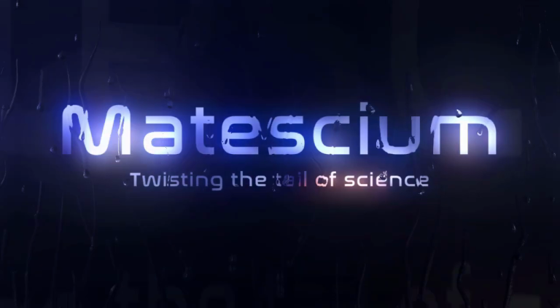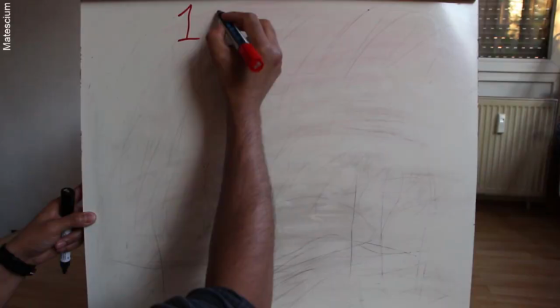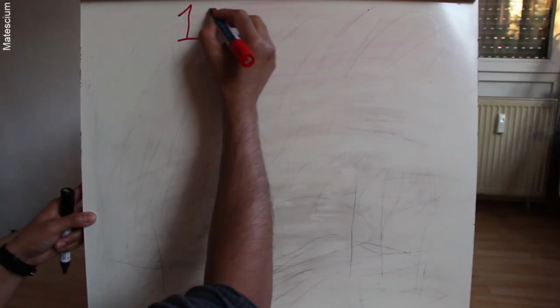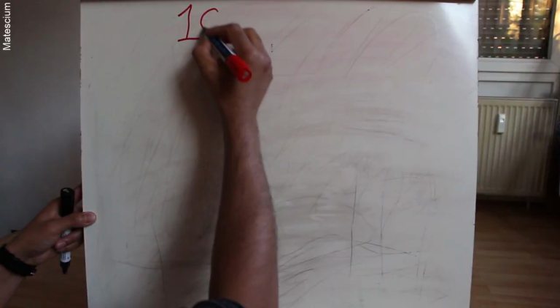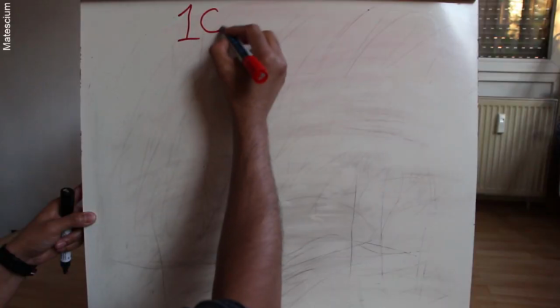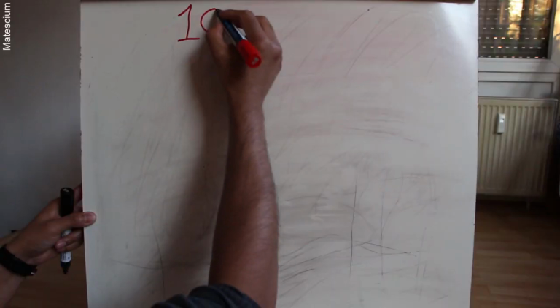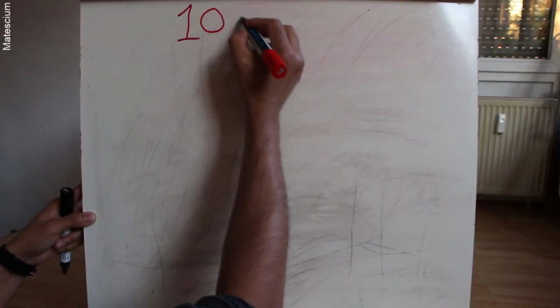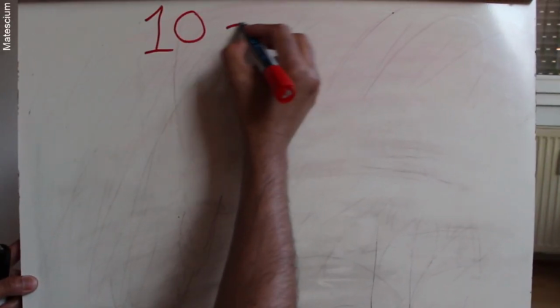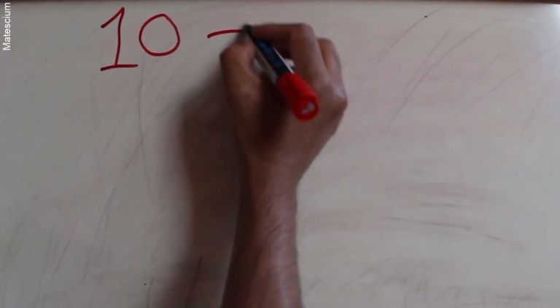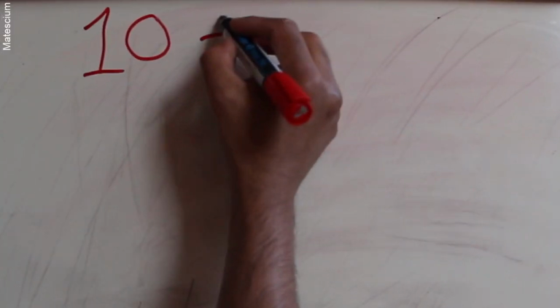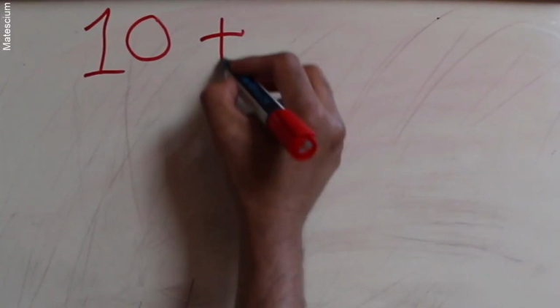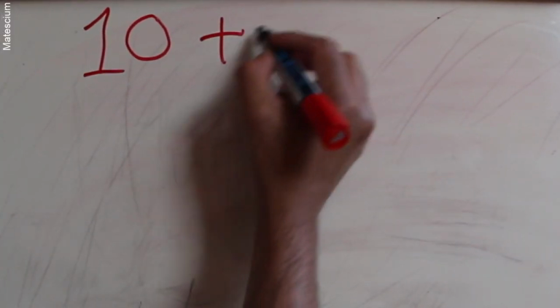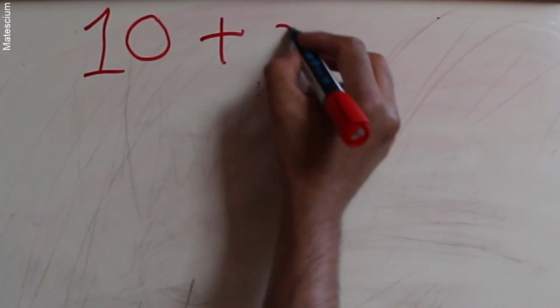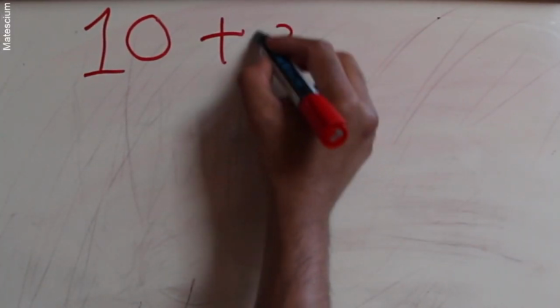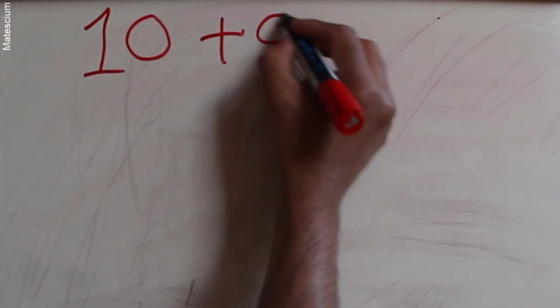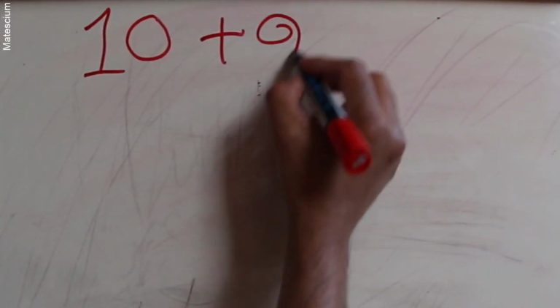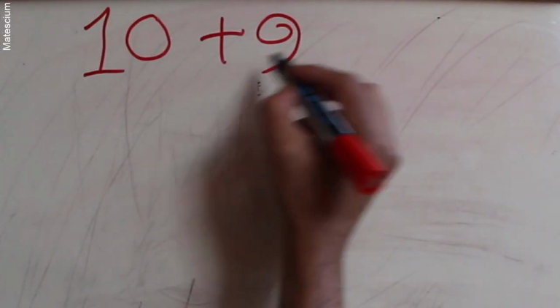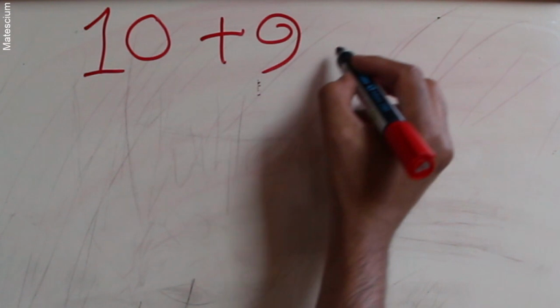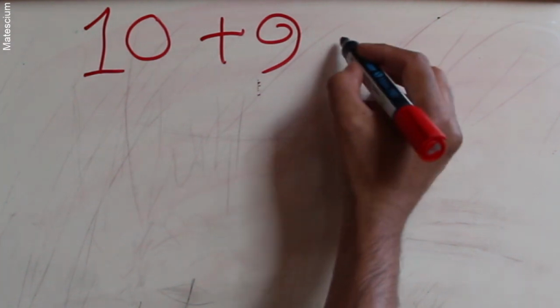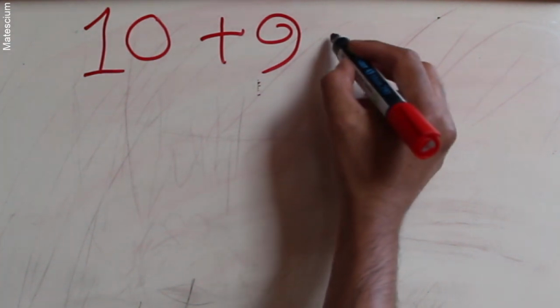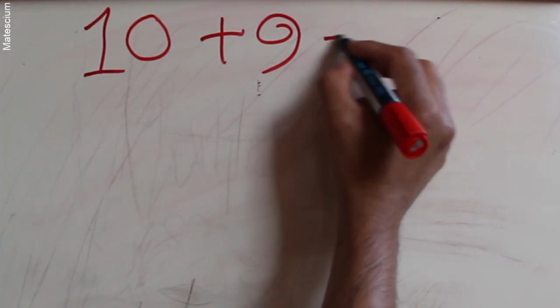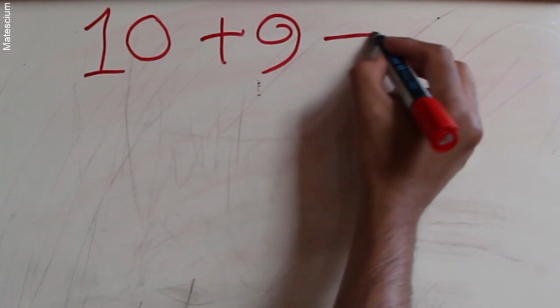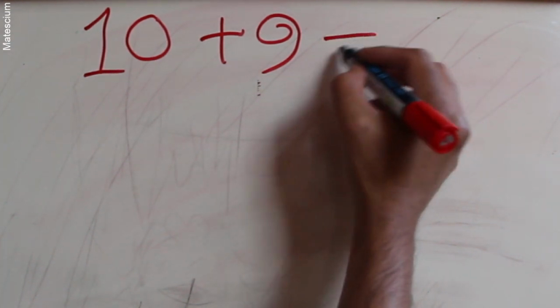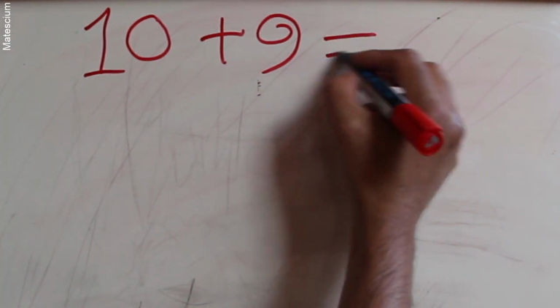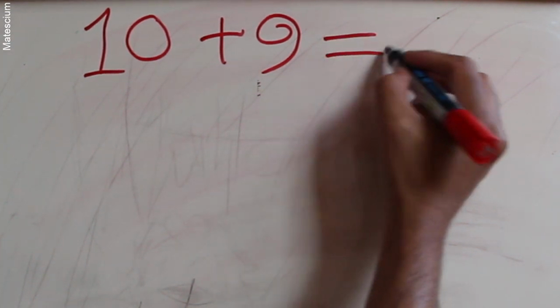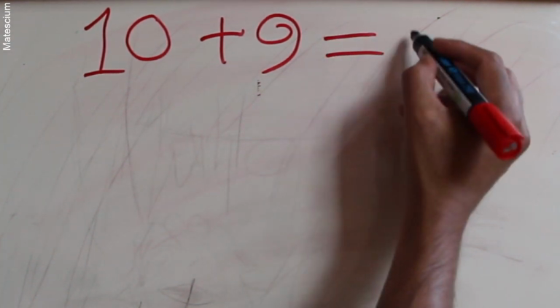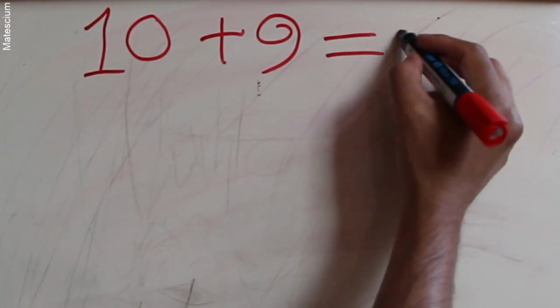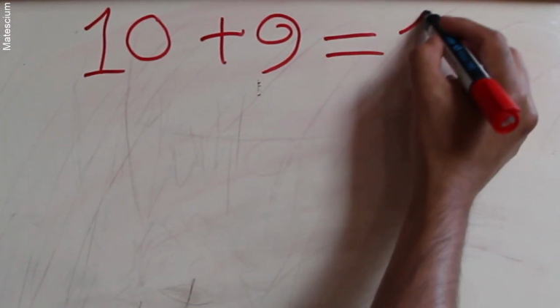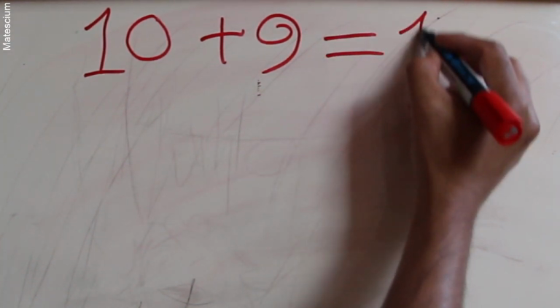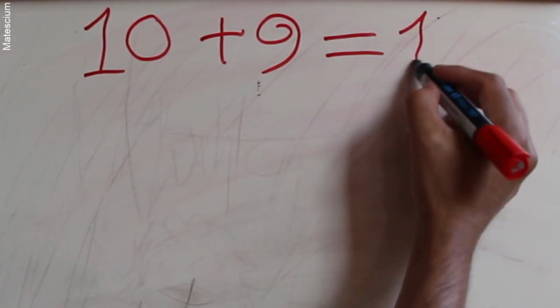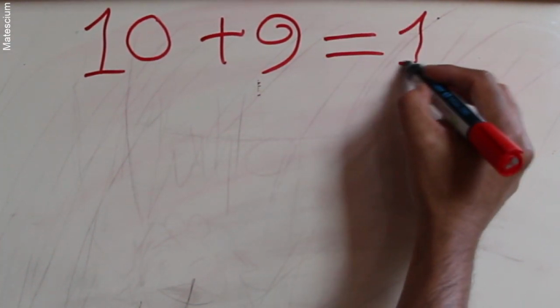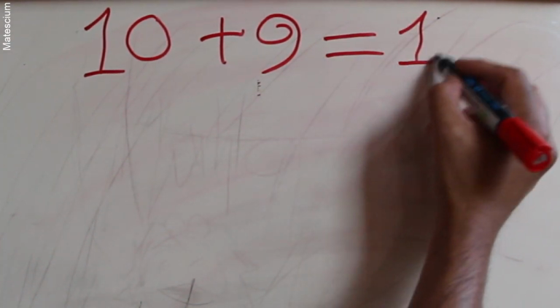Hello my all mathematics lovers. It's me Roby. Welcome back. It's quick math flash time.